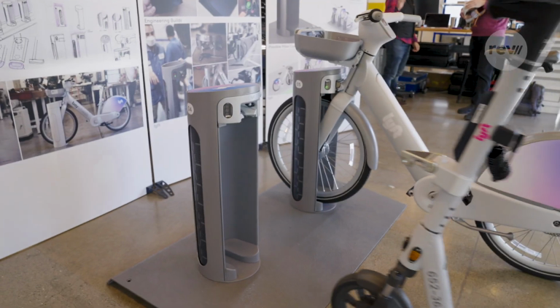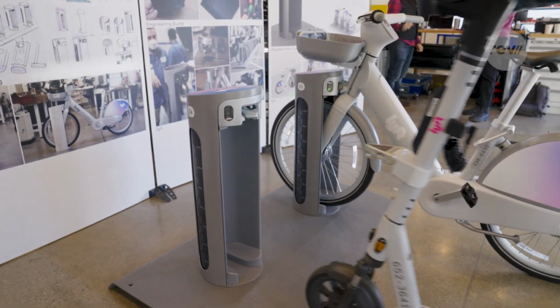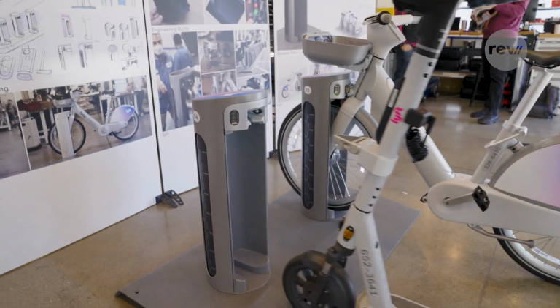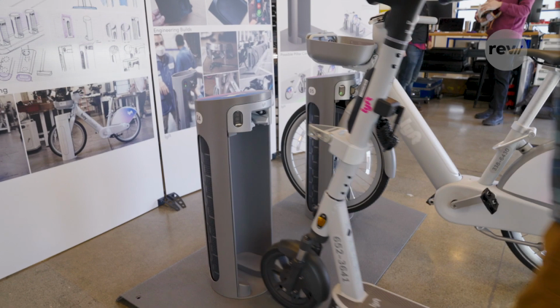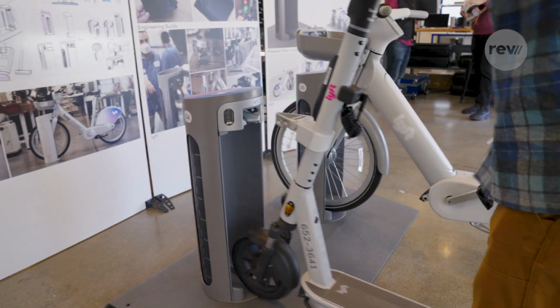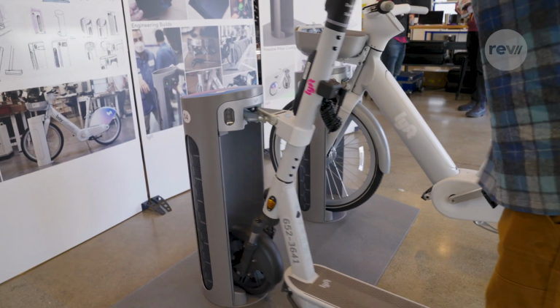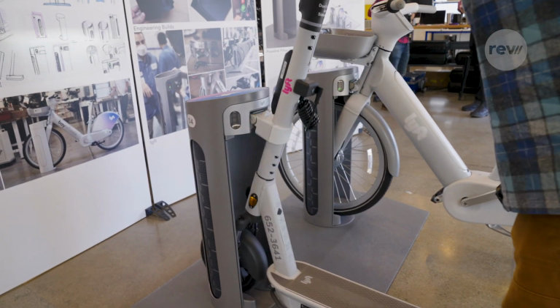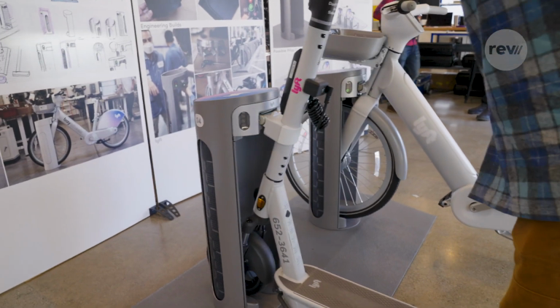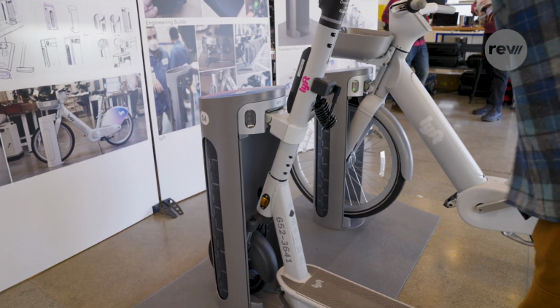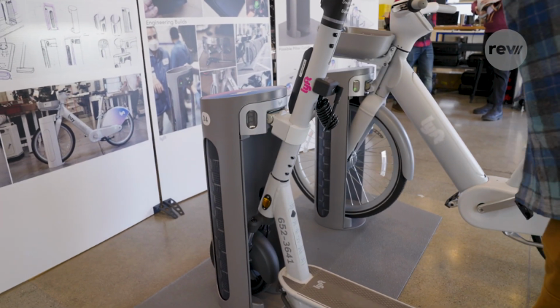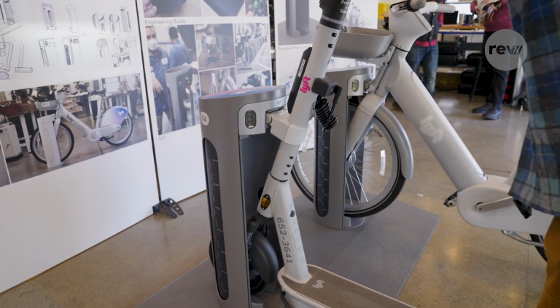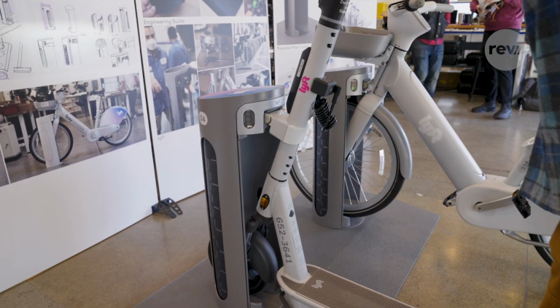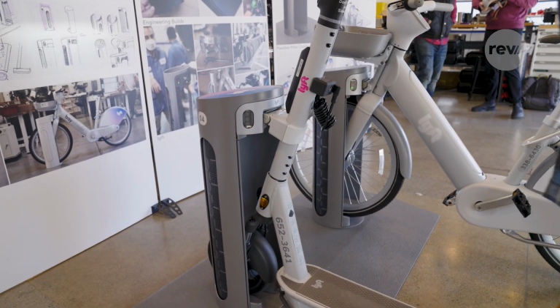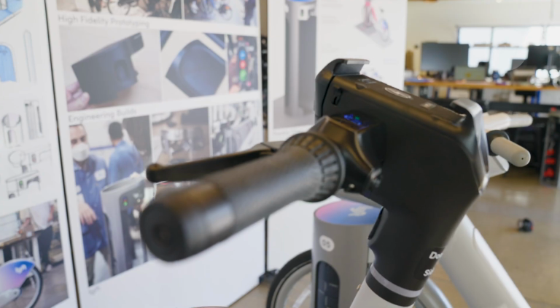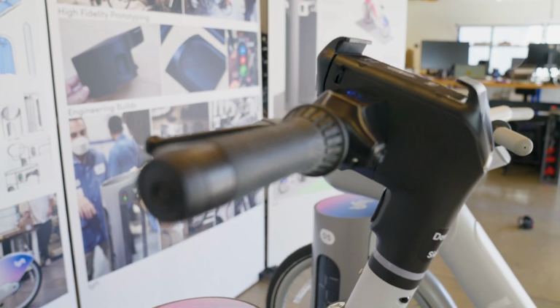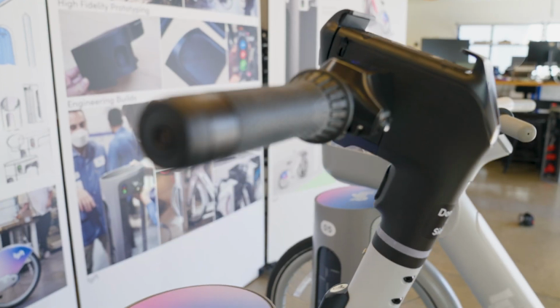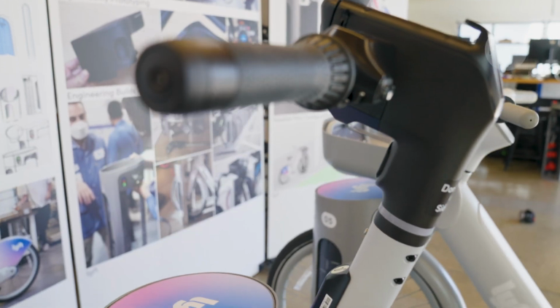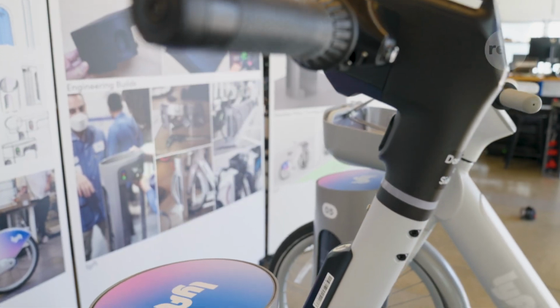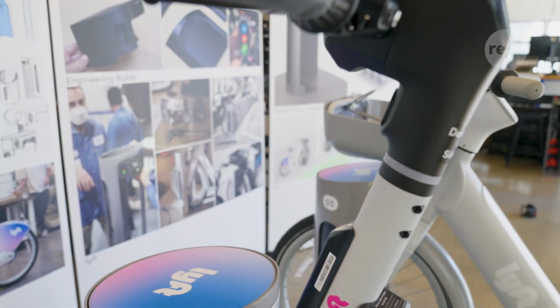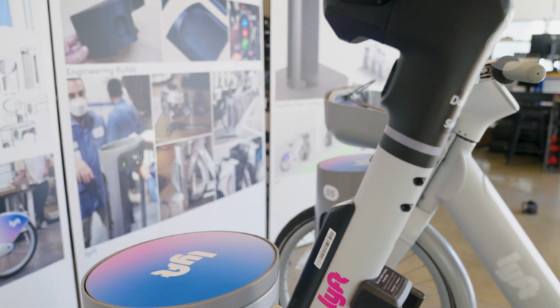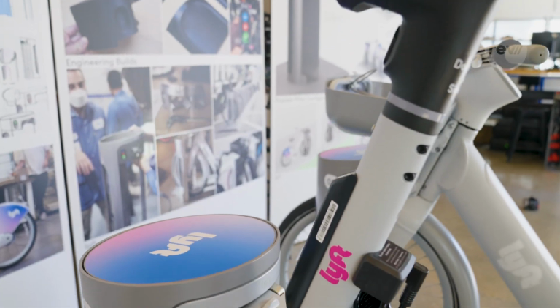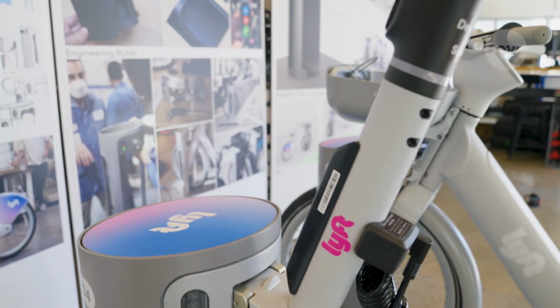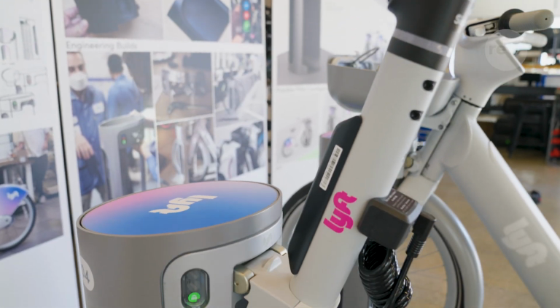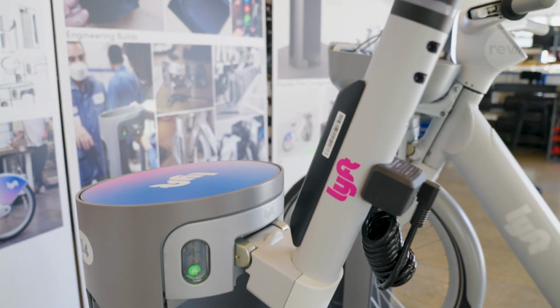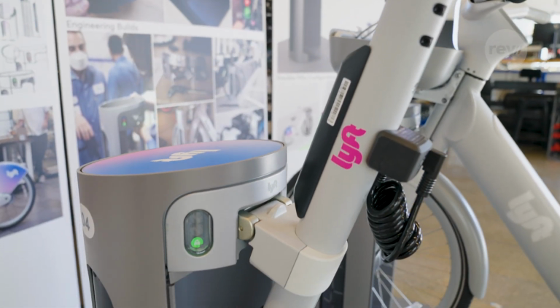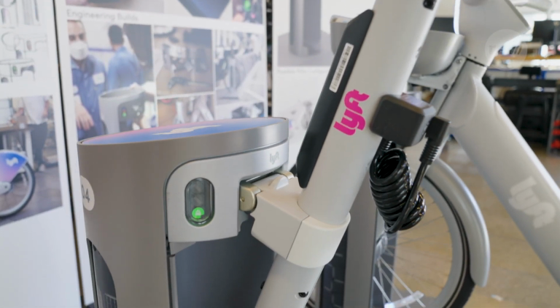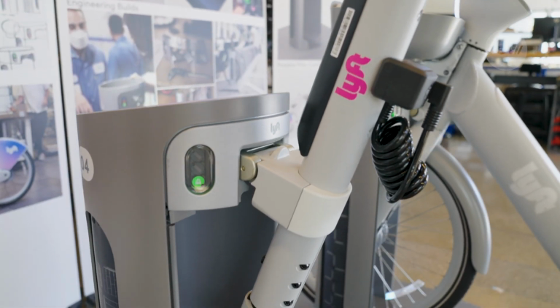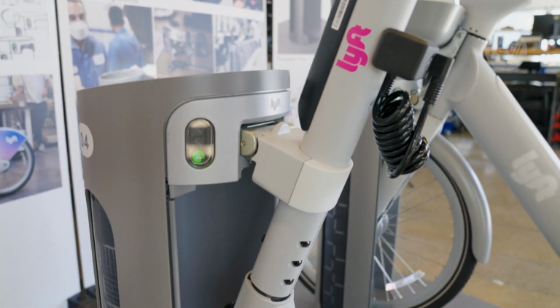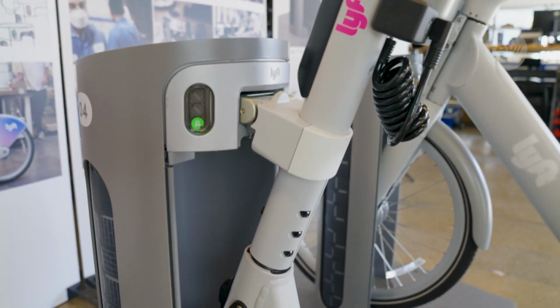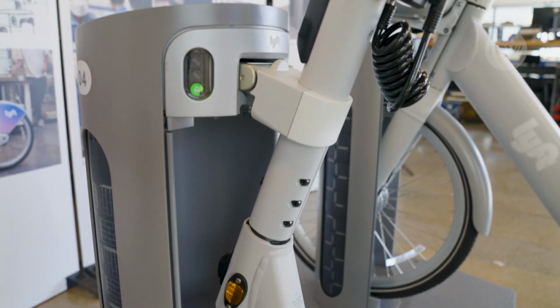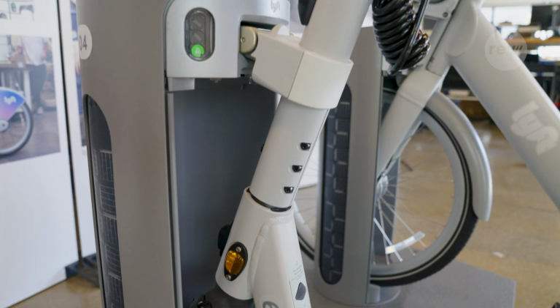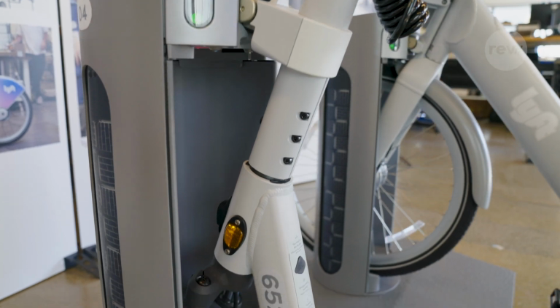But it's not just for bikes. Lyft is introducing a new line of scooters that can also dock at Pillars, as well as existing stations.